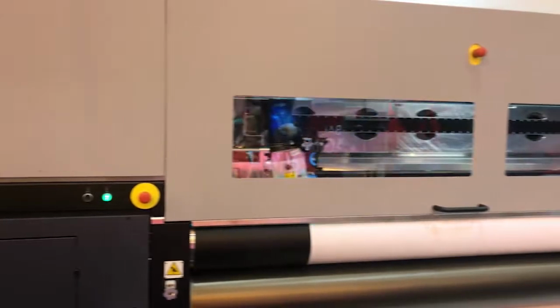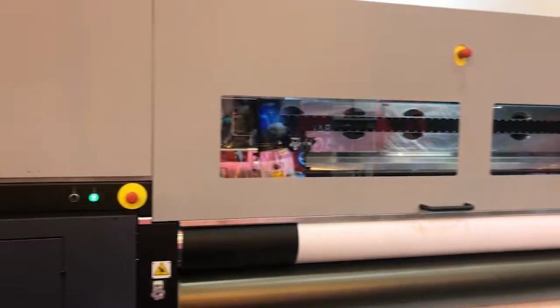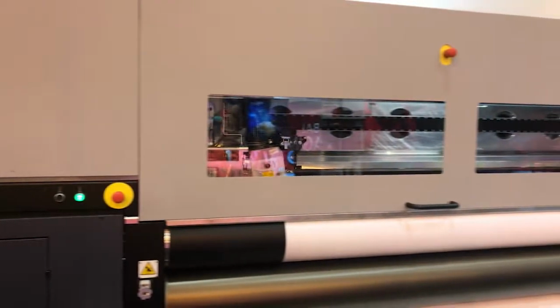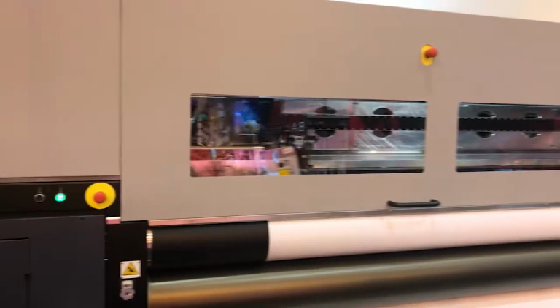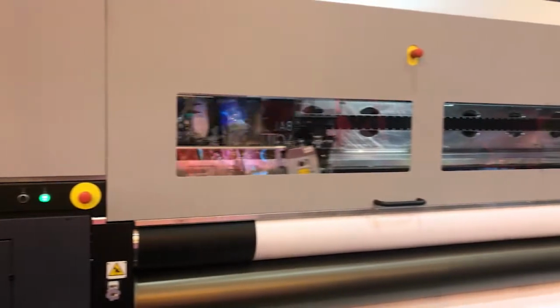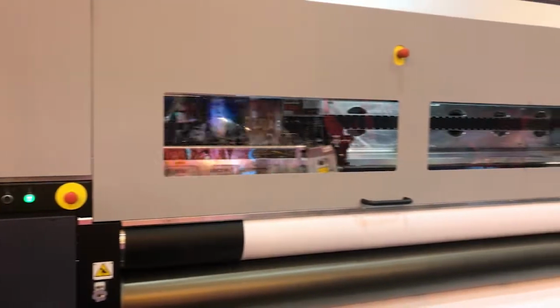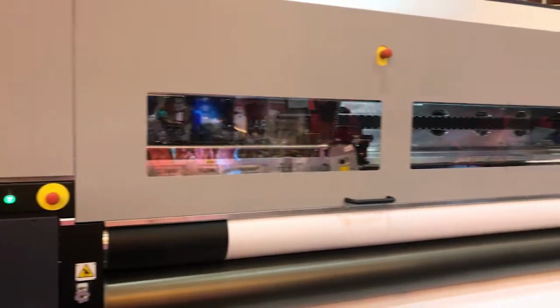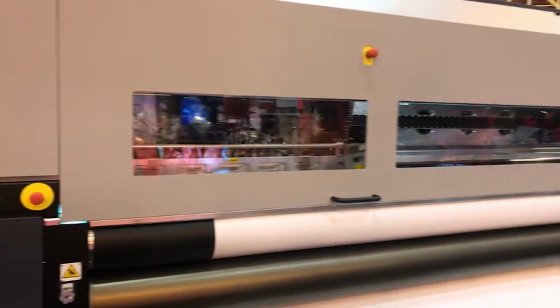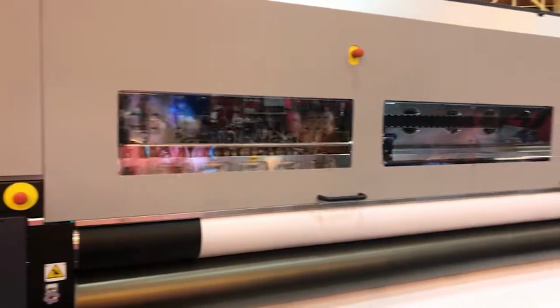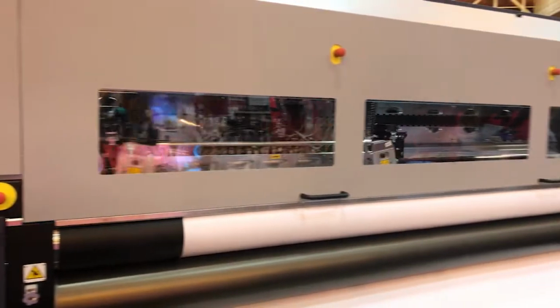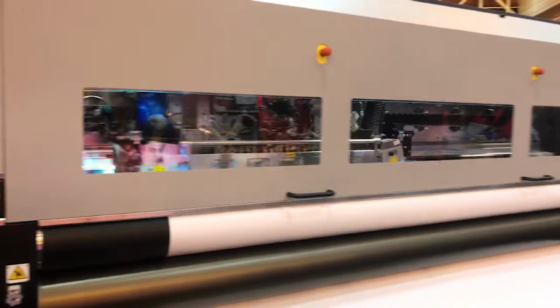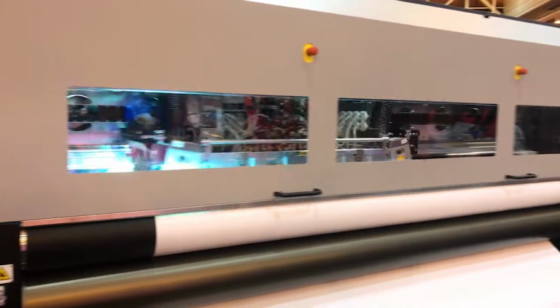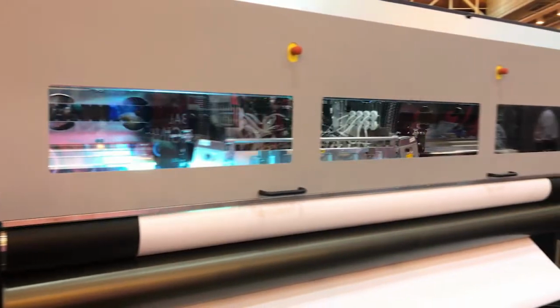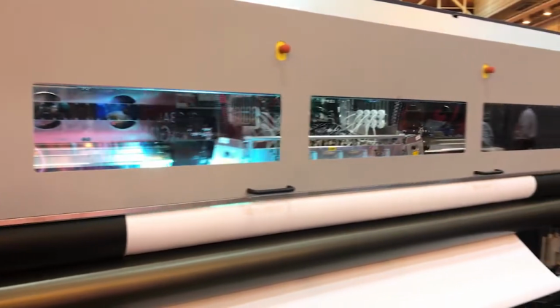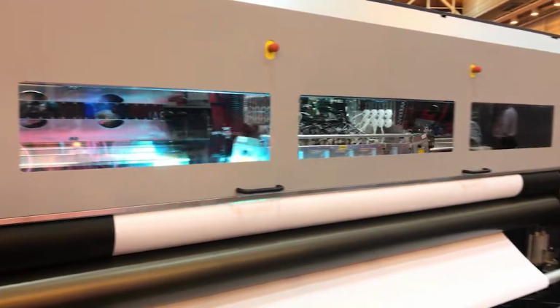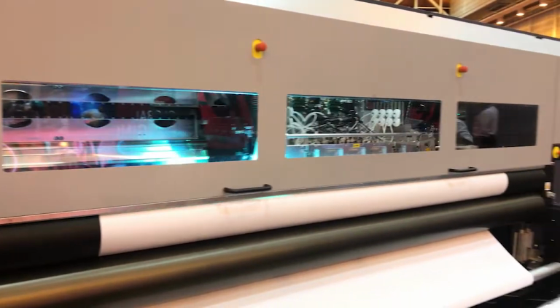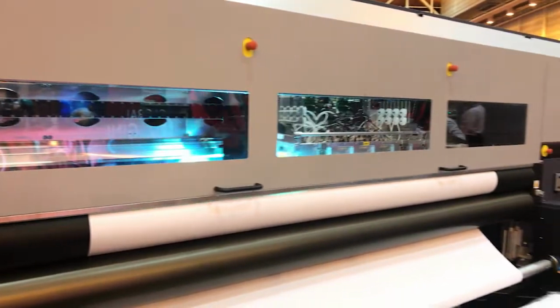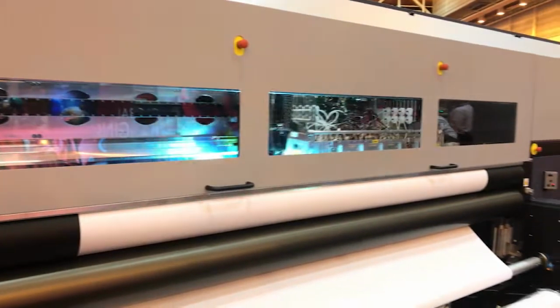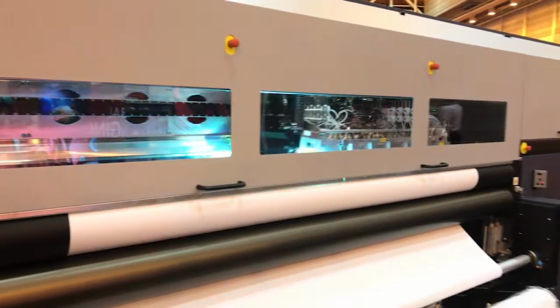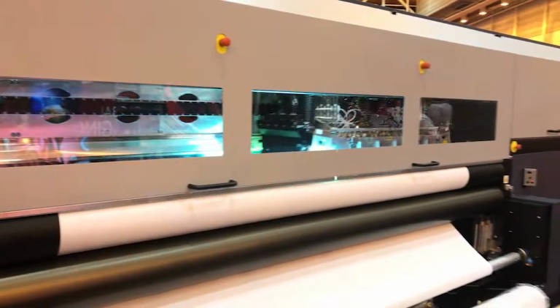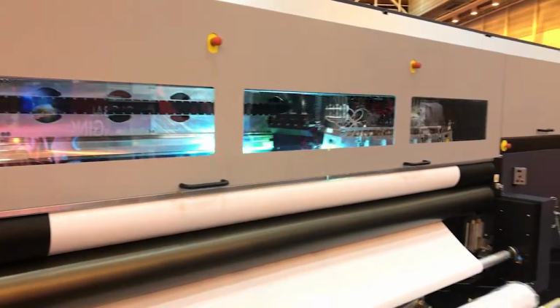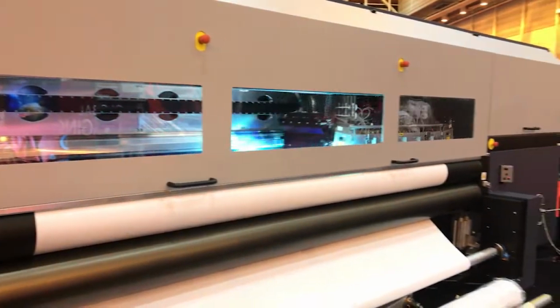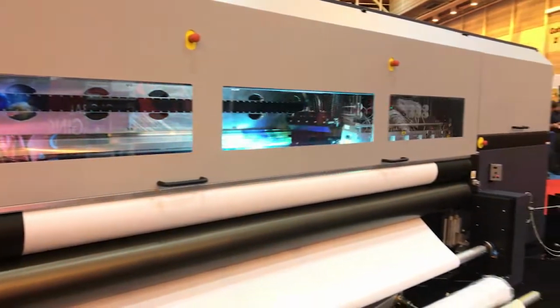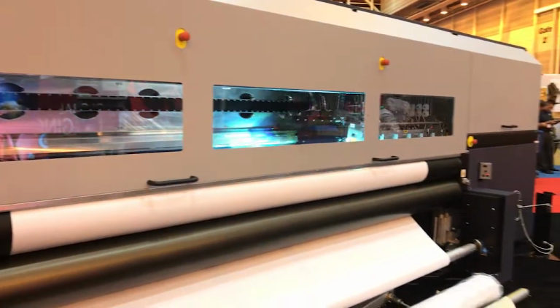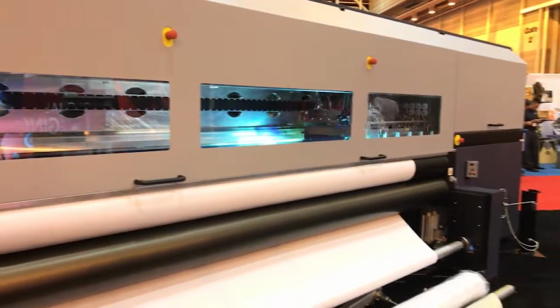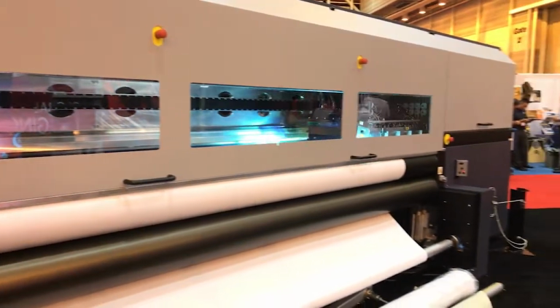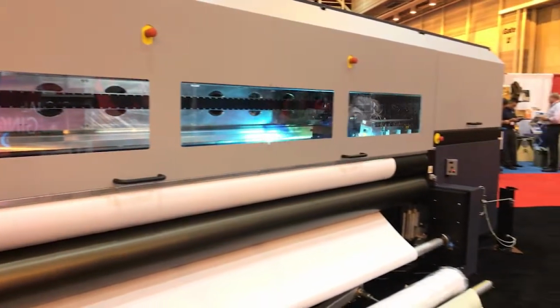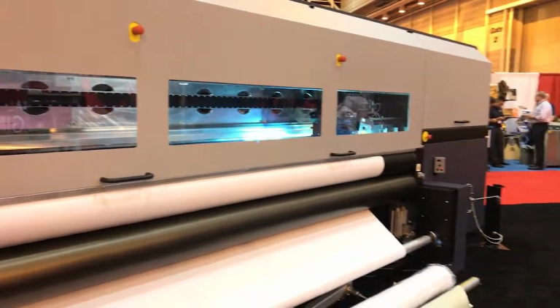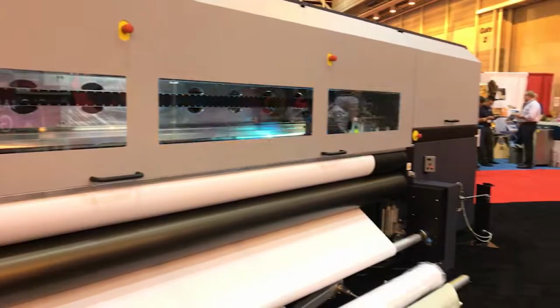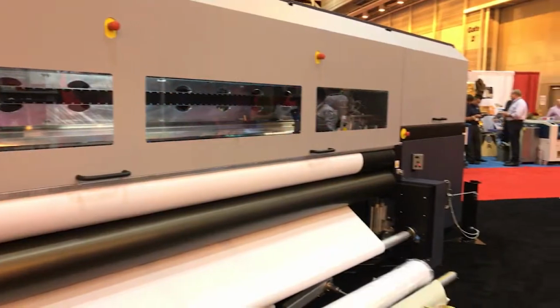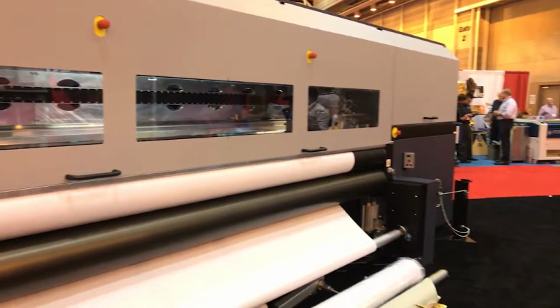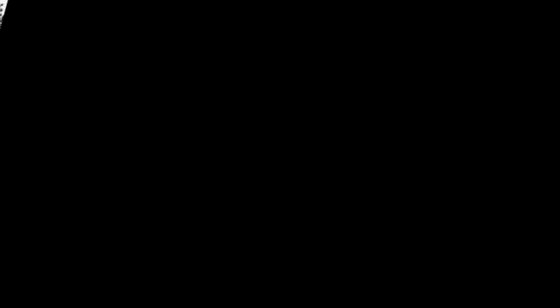These are just a few of the ways Durst builds precision and reliability into every machine.